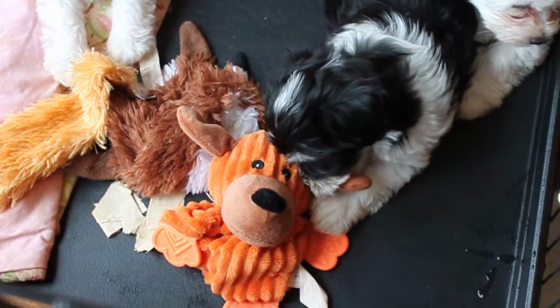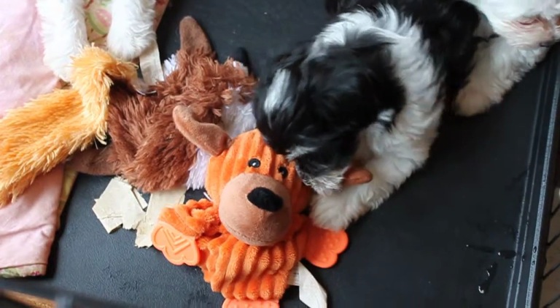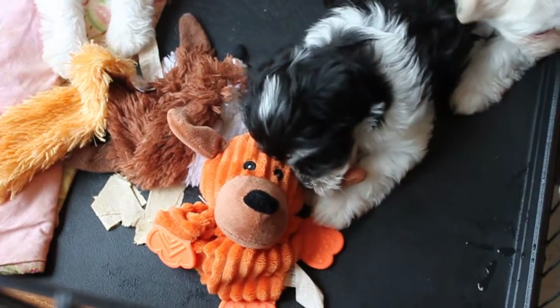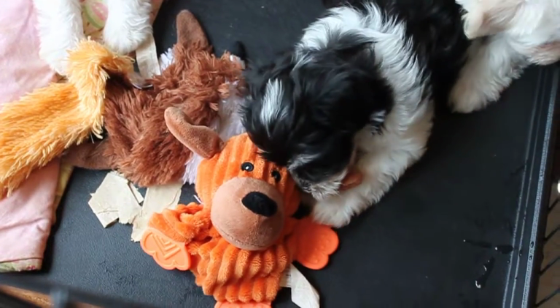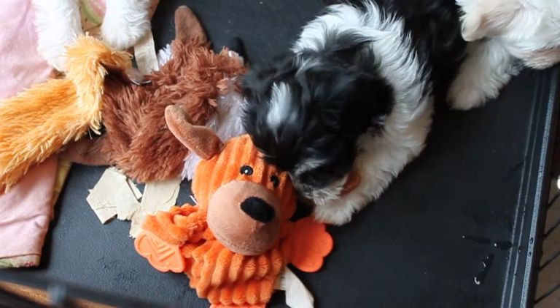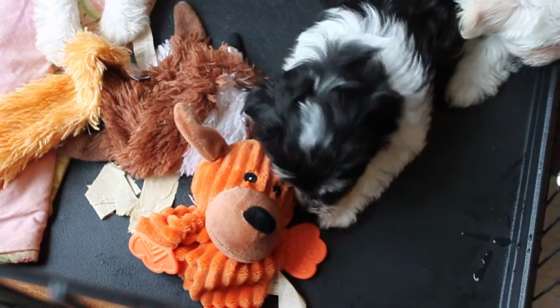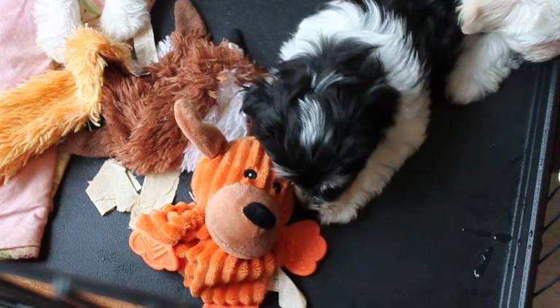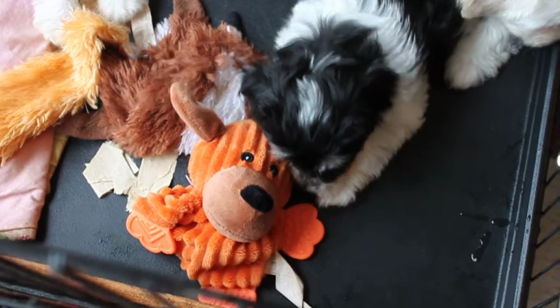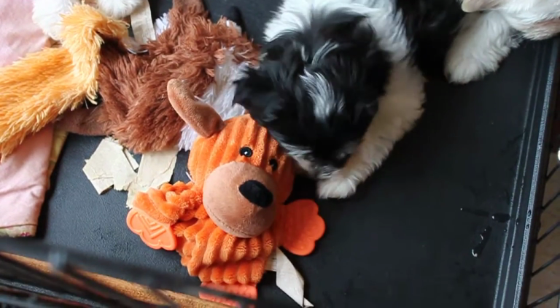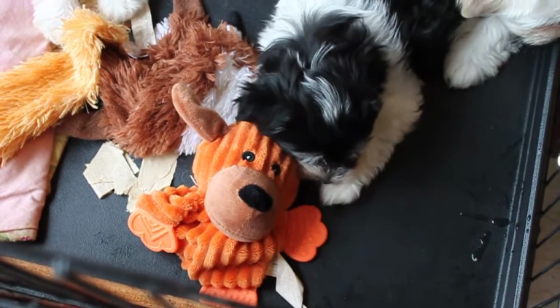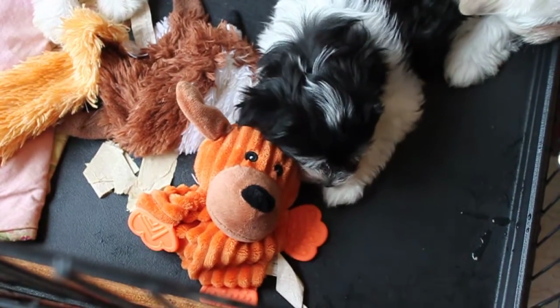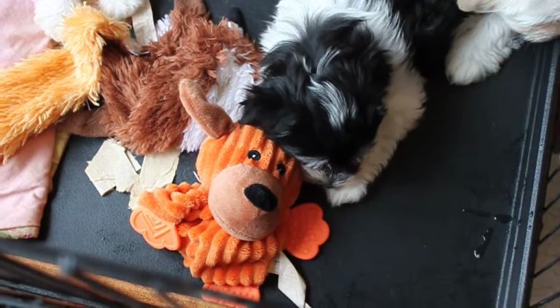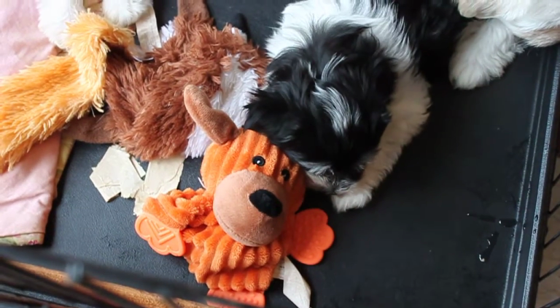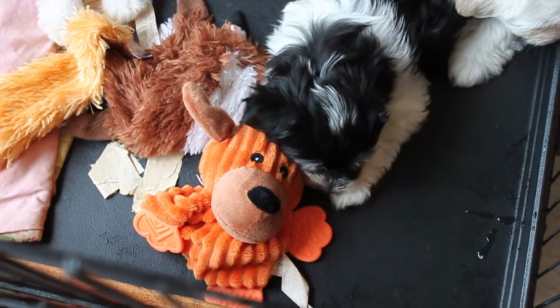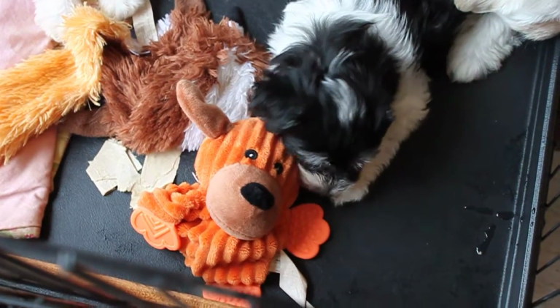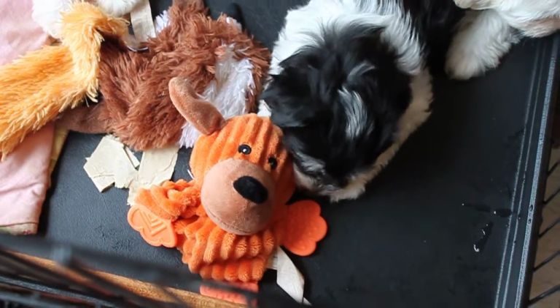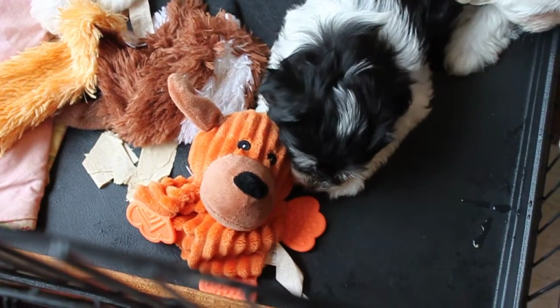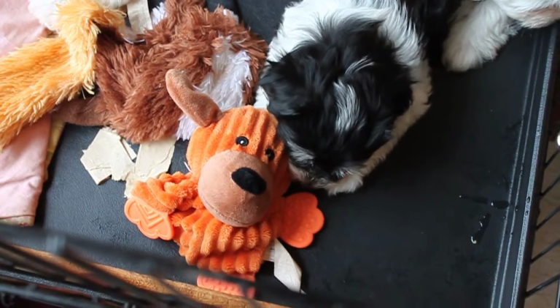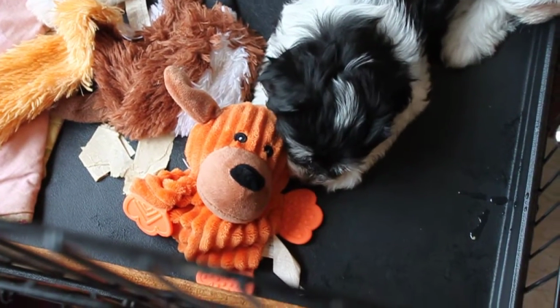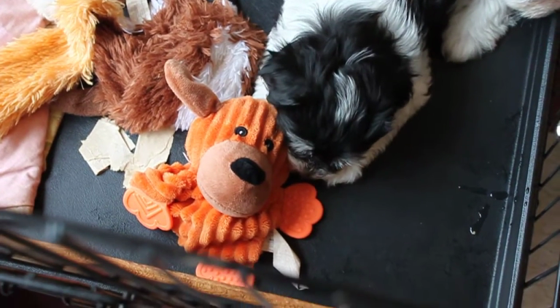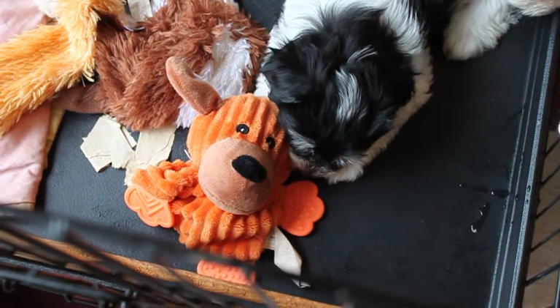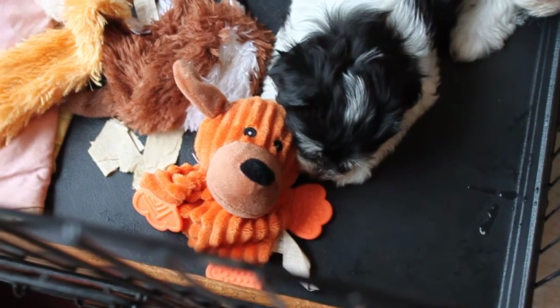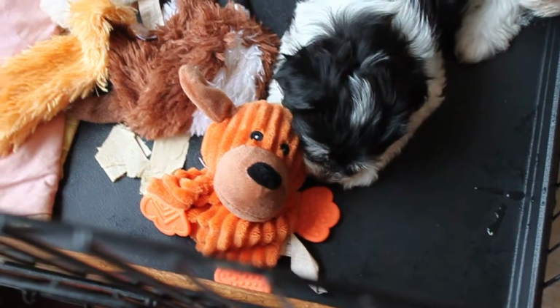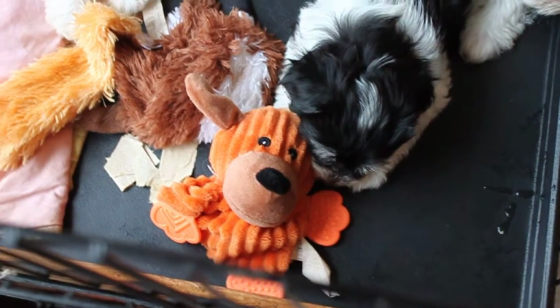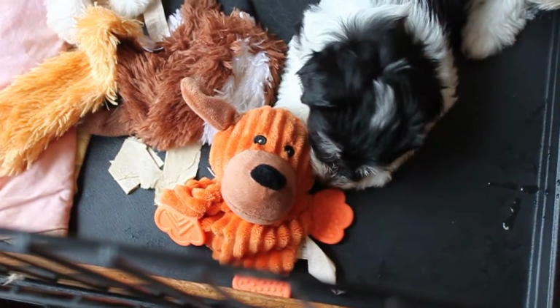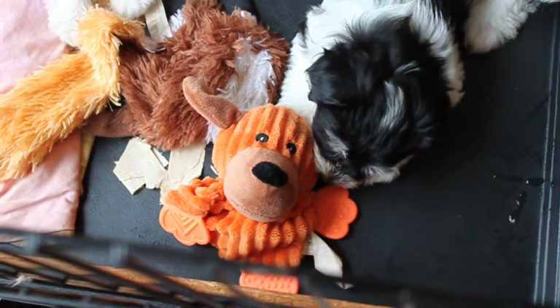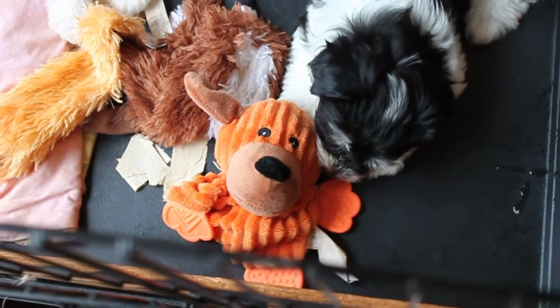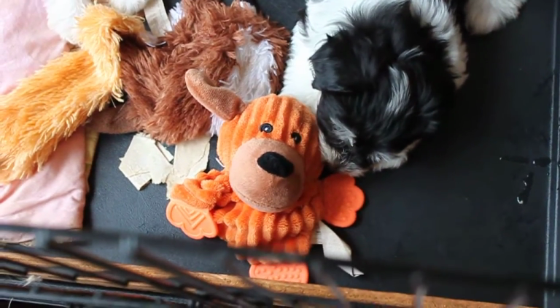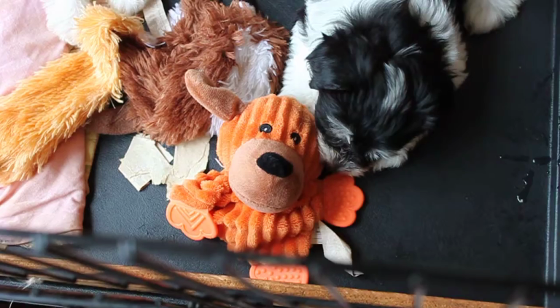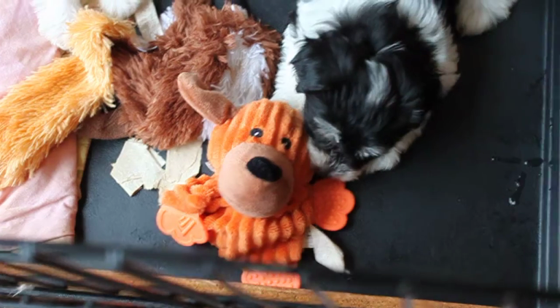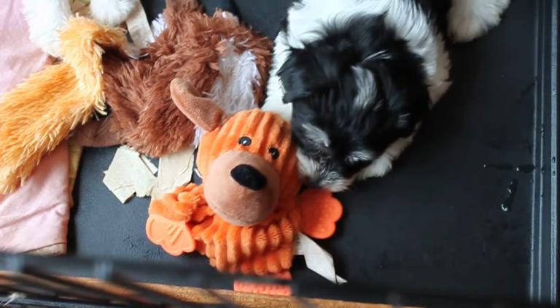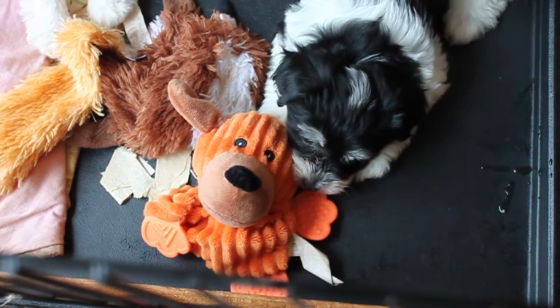Oh my gosh! Wow! Who am I? Is that really me?